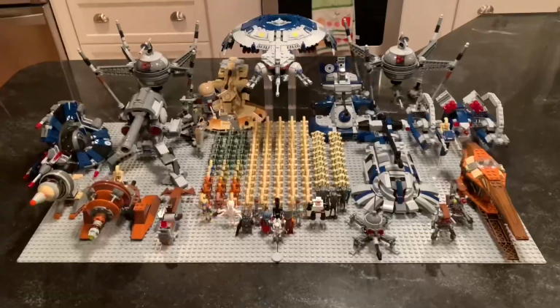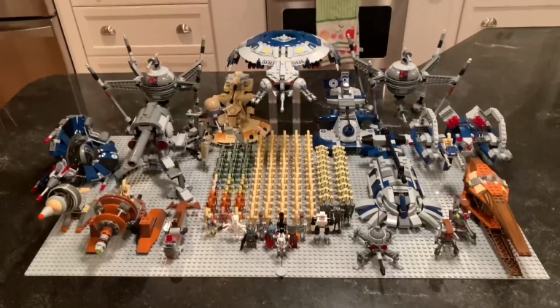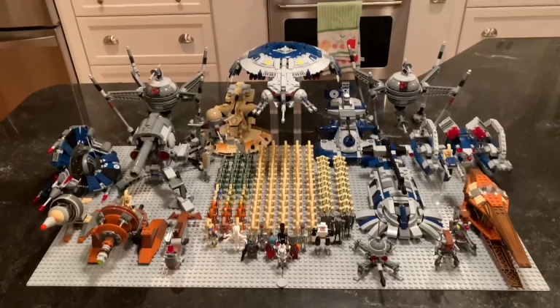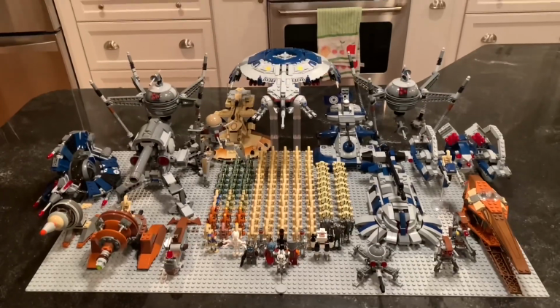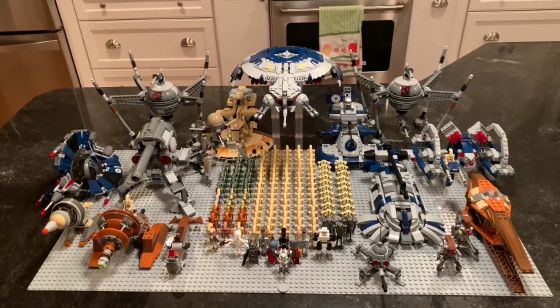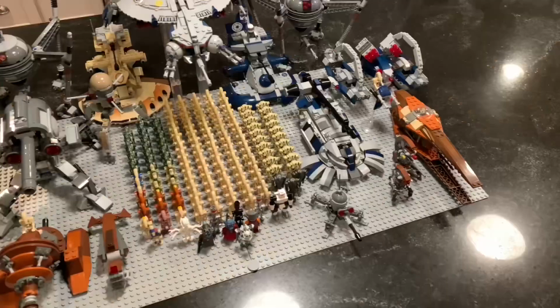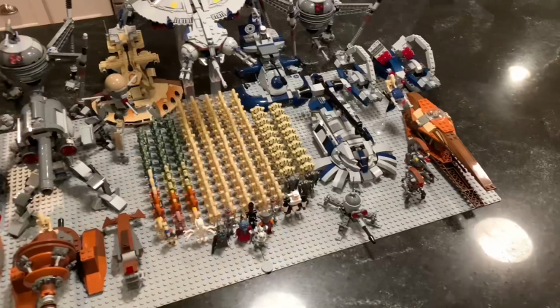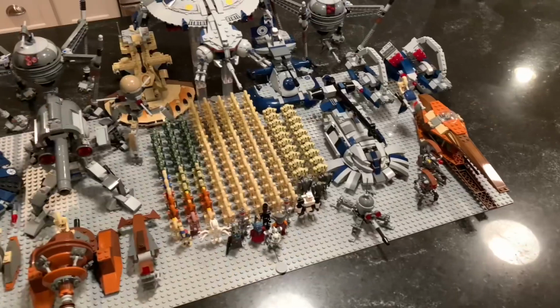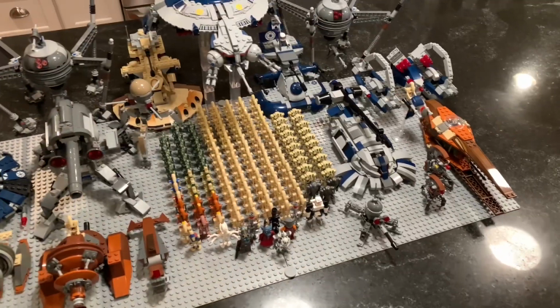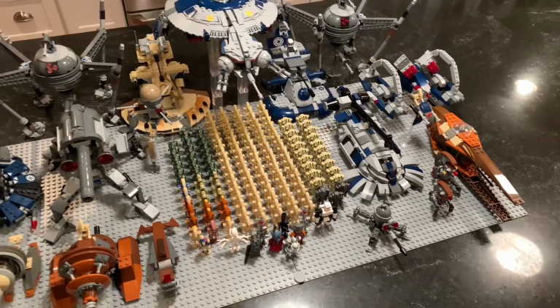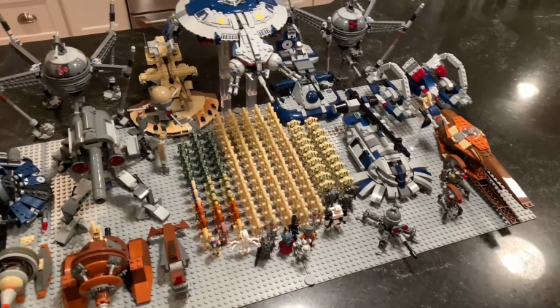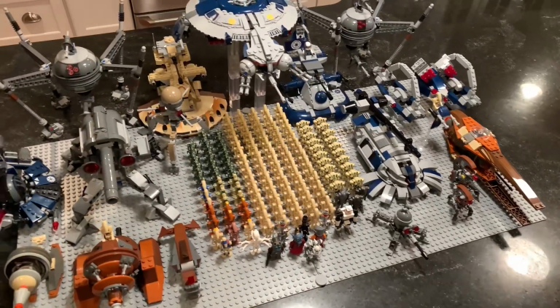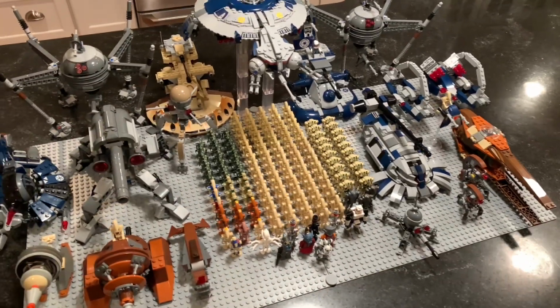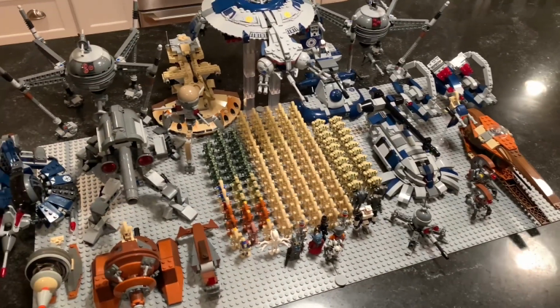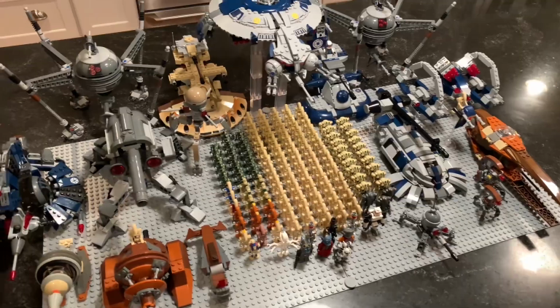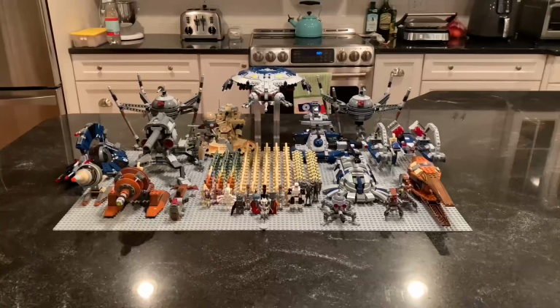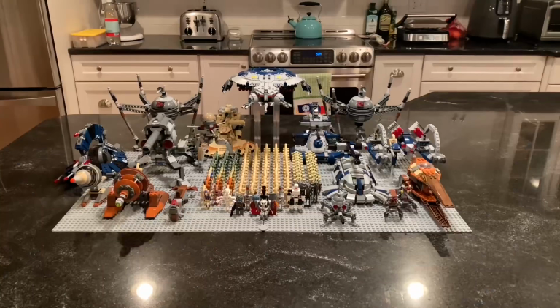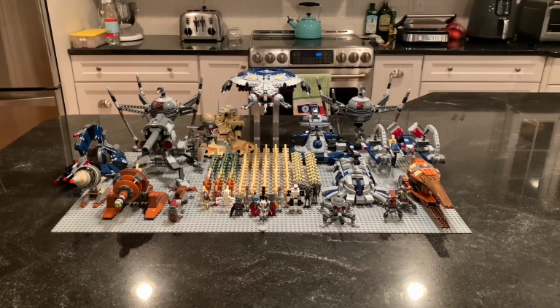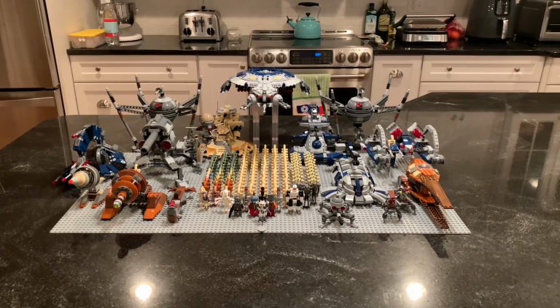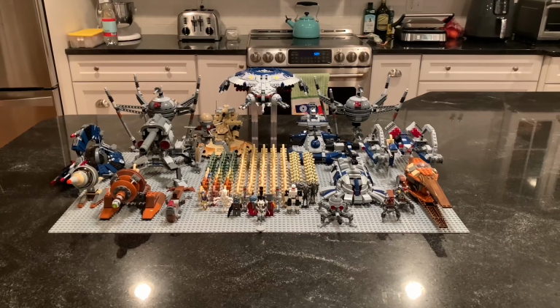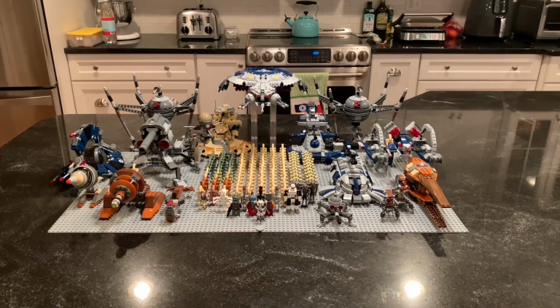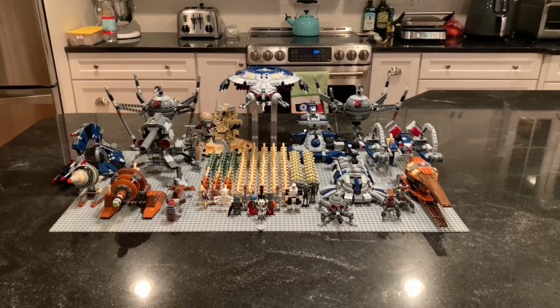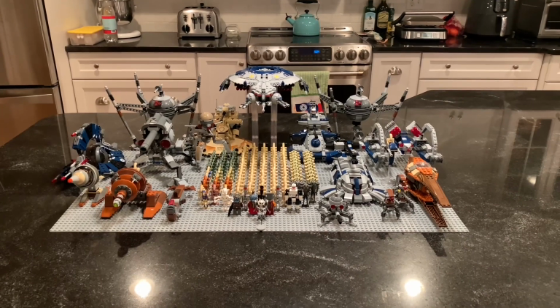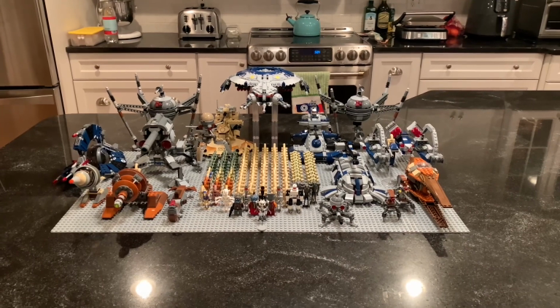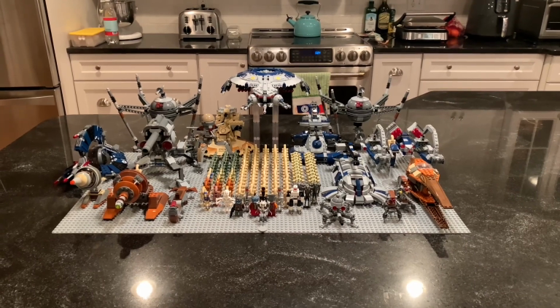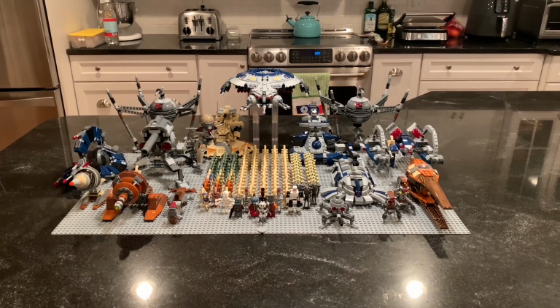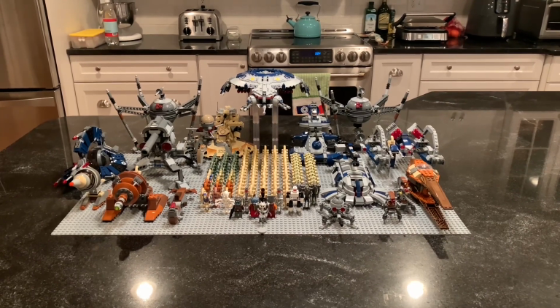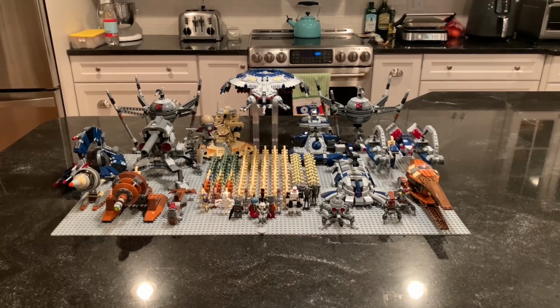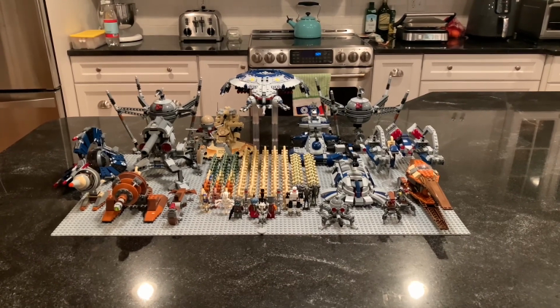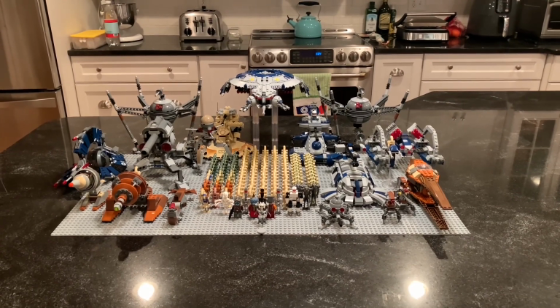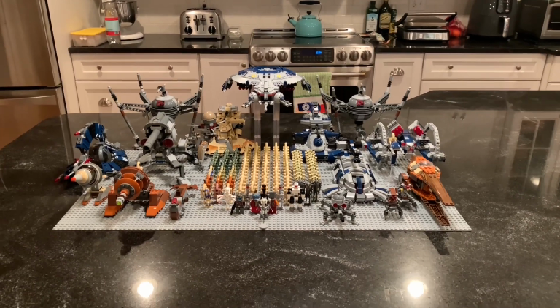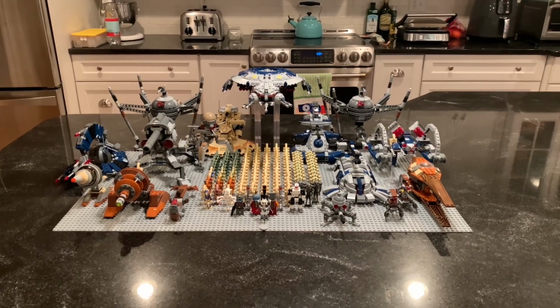That's pretty much it. This is the kind of overview of the whole thing. That pretty much wraps us up. I'll catch you guys in the next one. Bye.